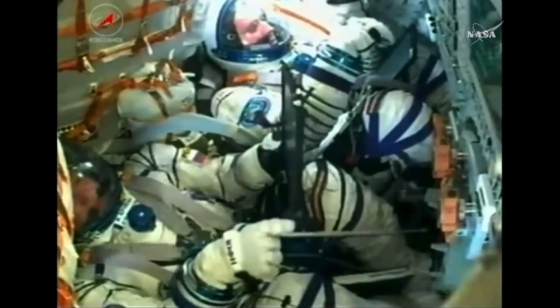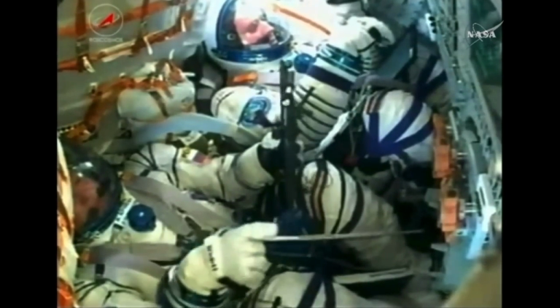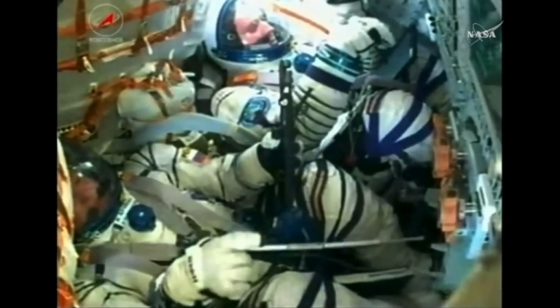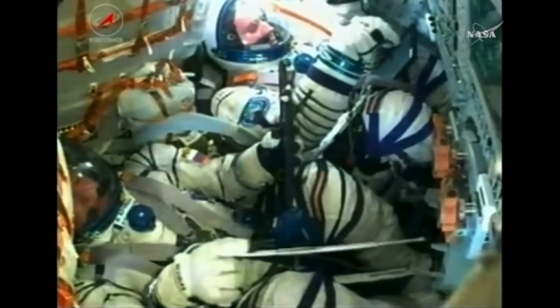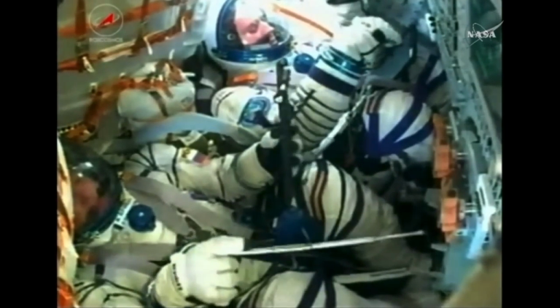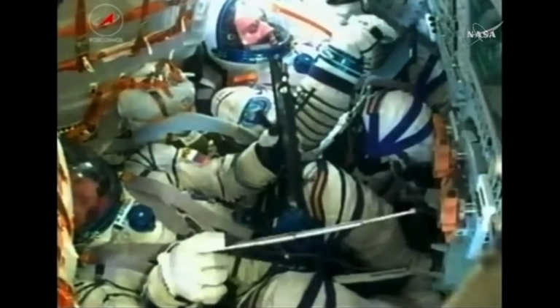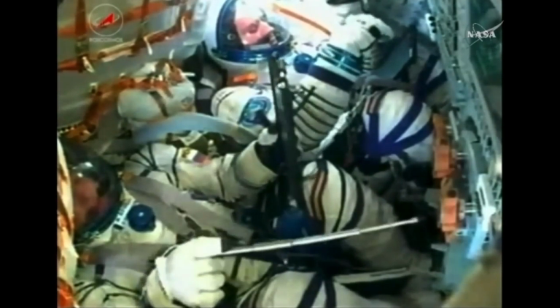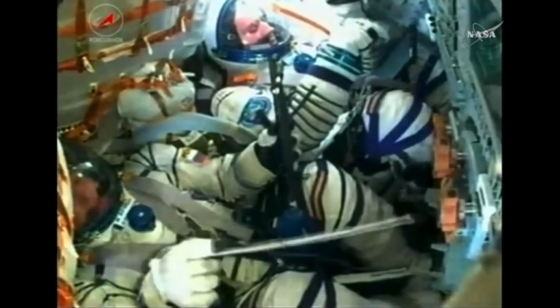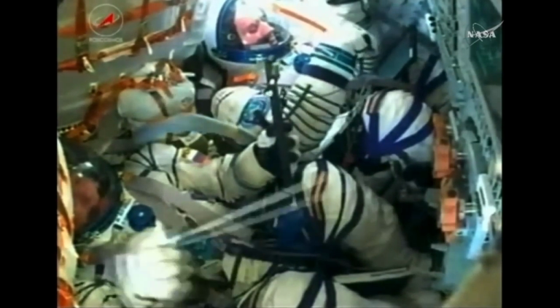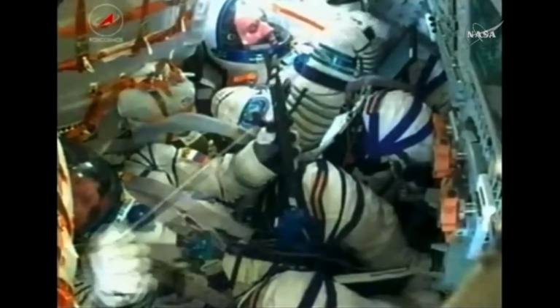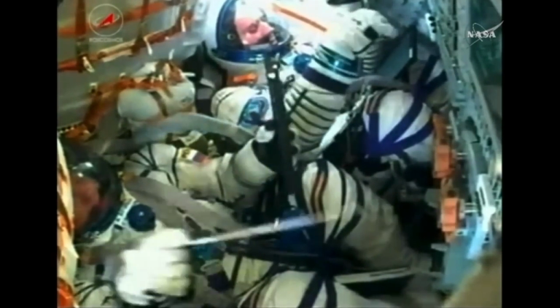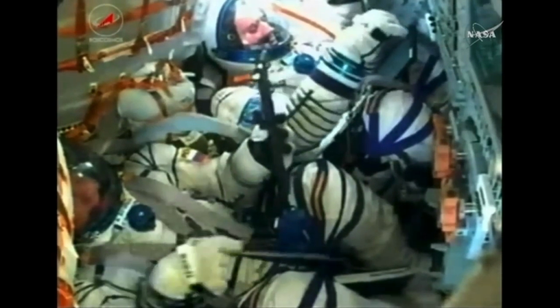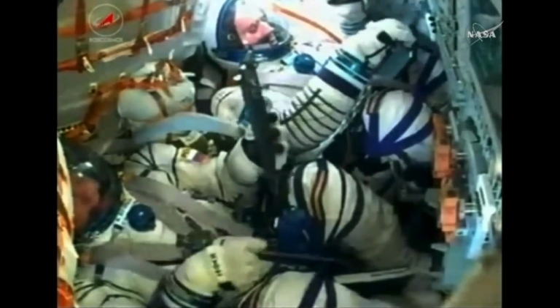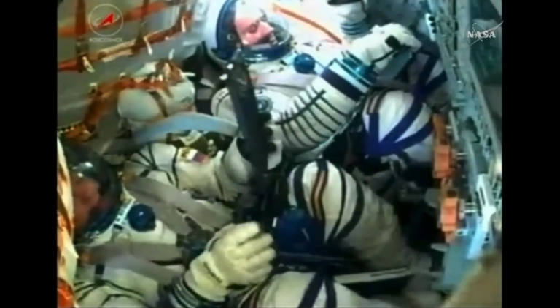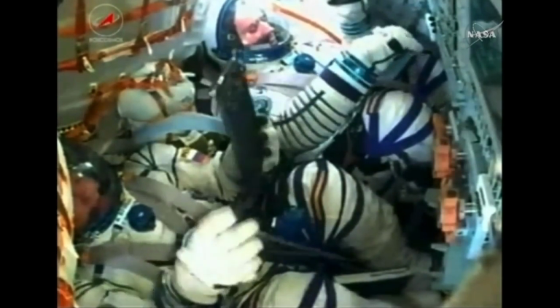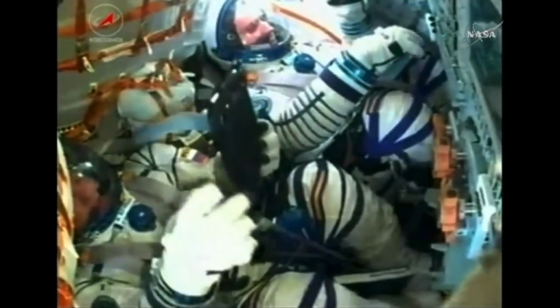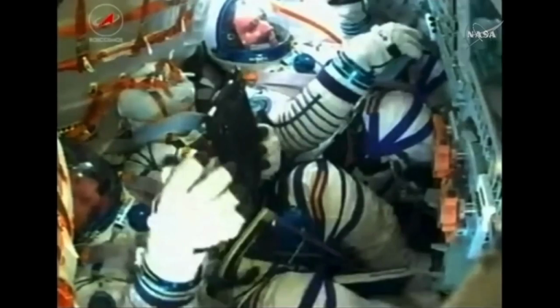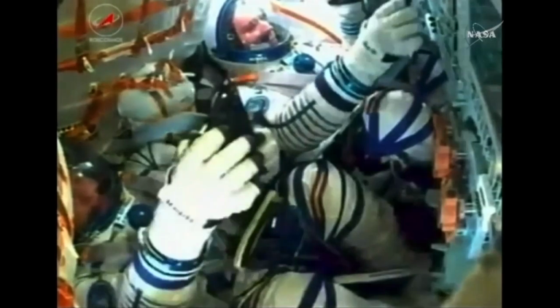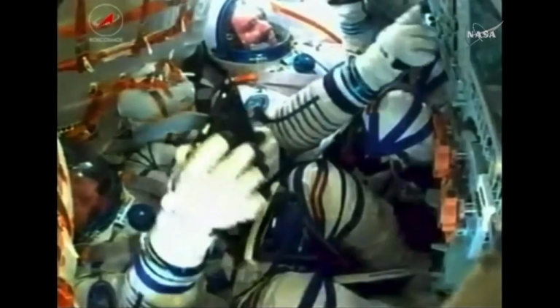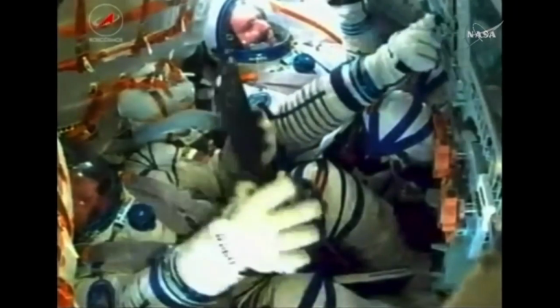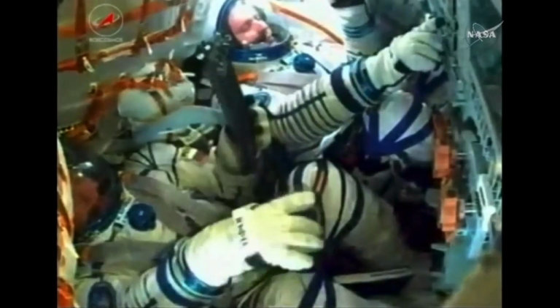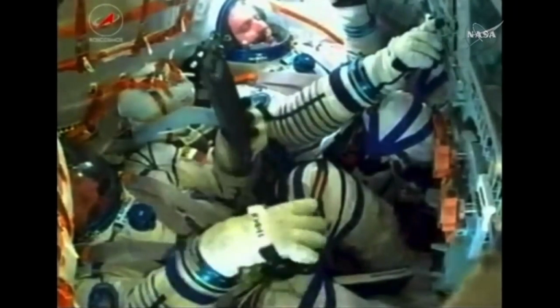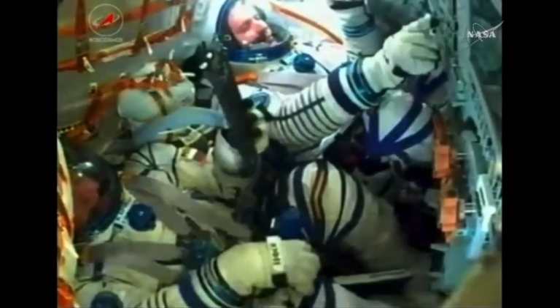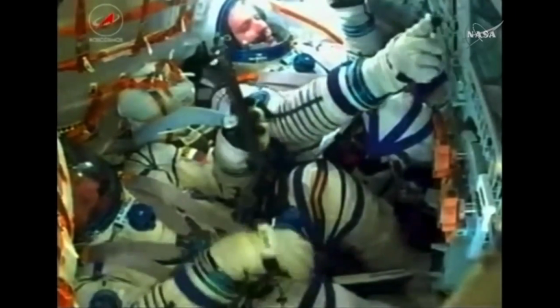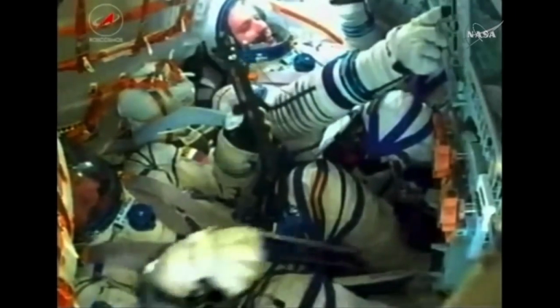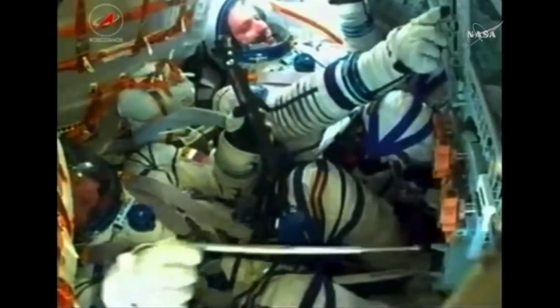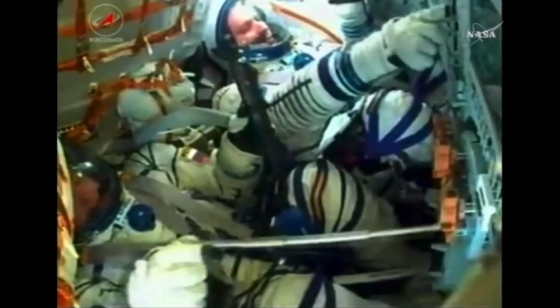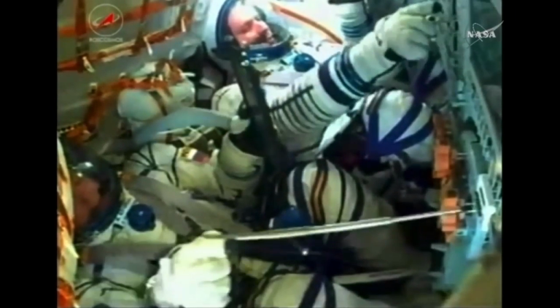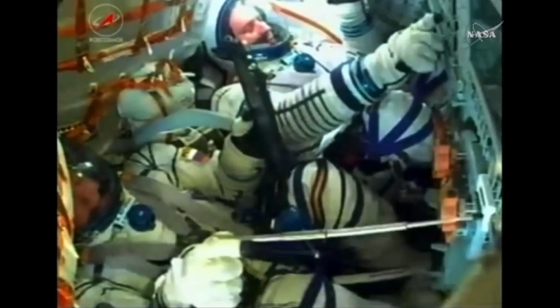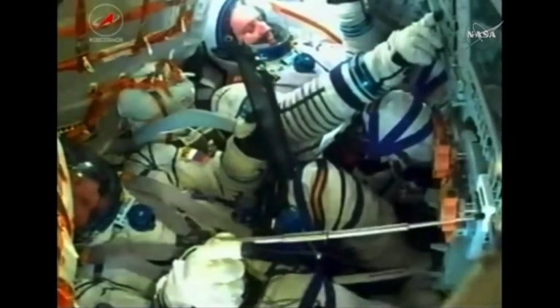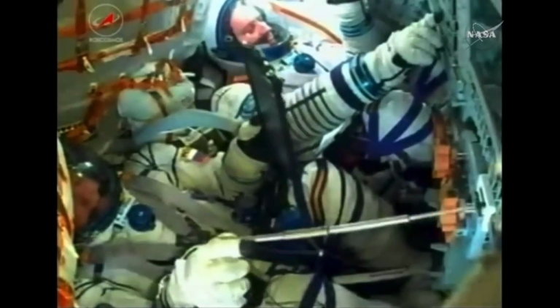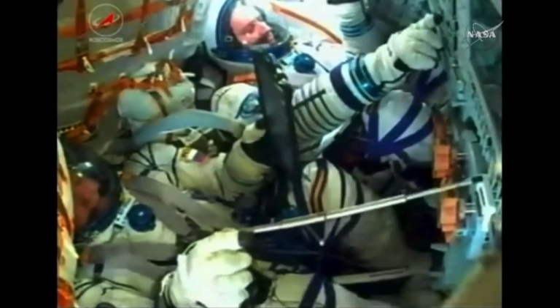Radio communication confirmed loud and clear with Moscow. We have third stage separation confirmed.